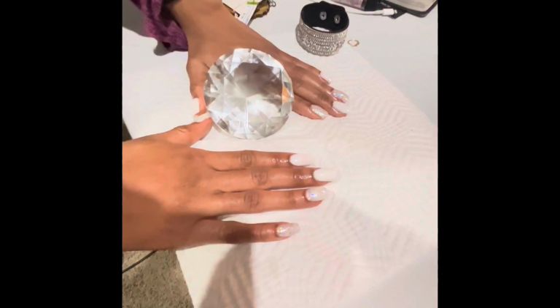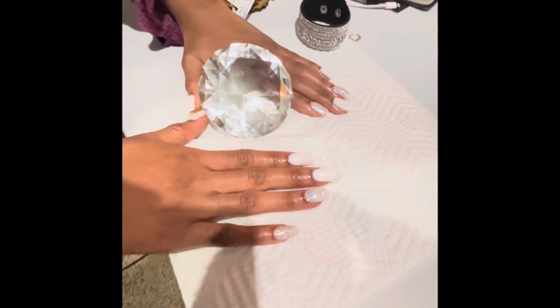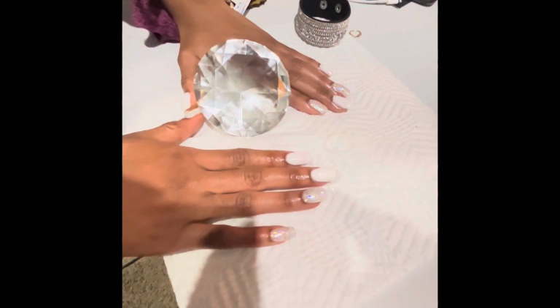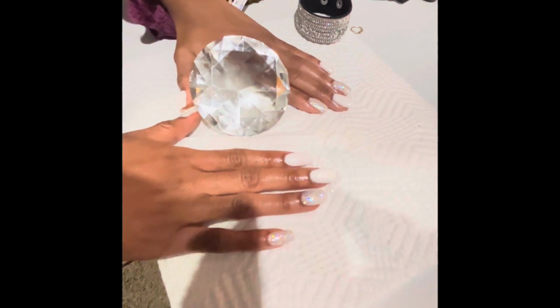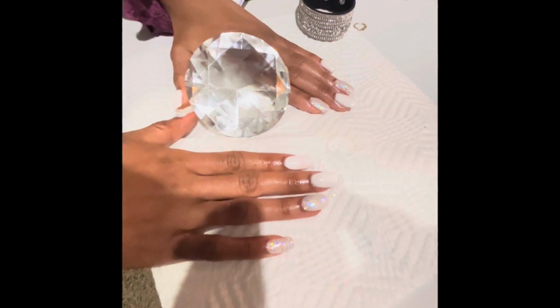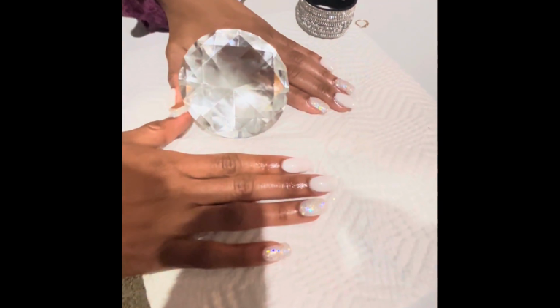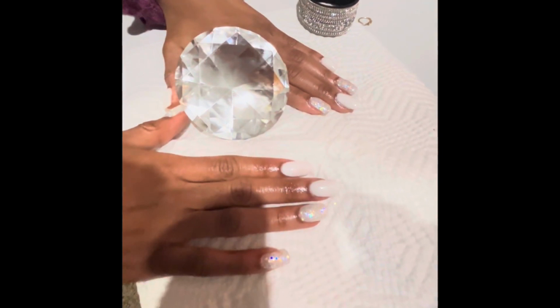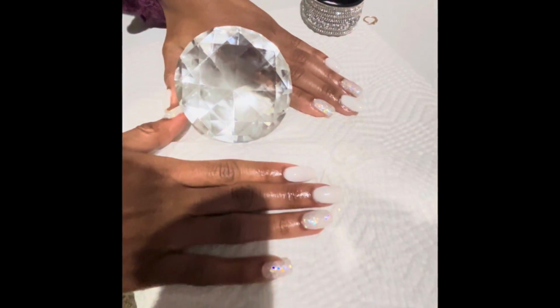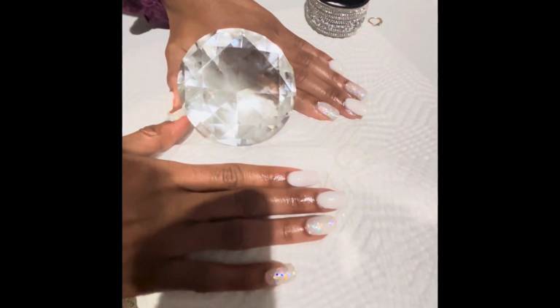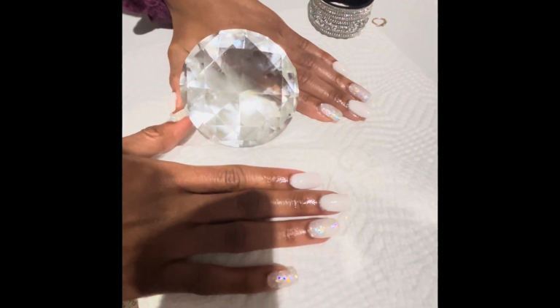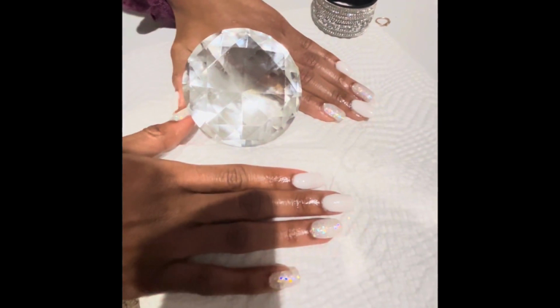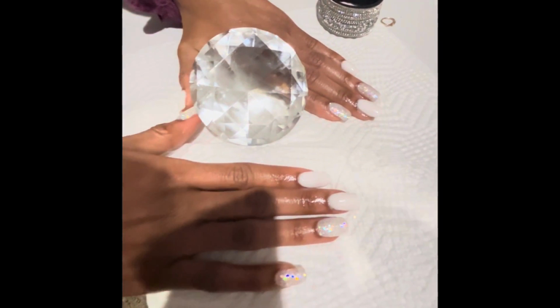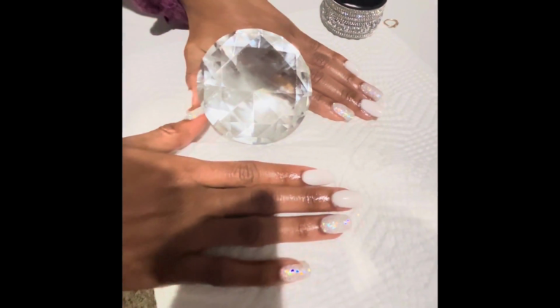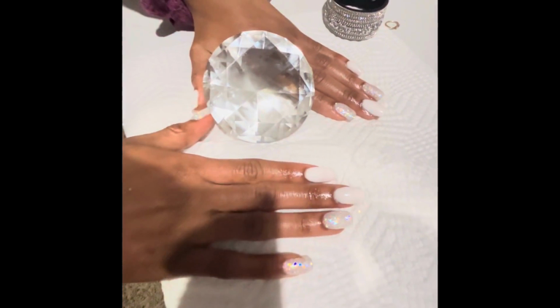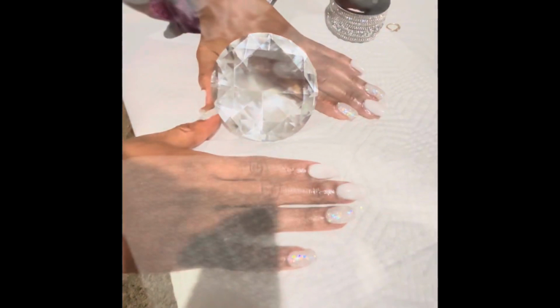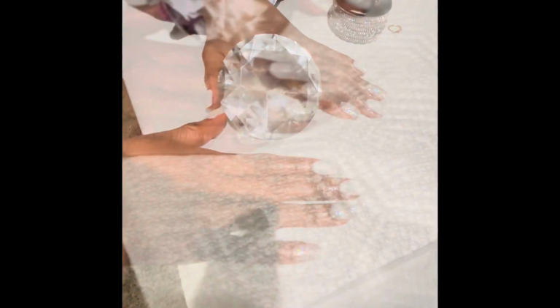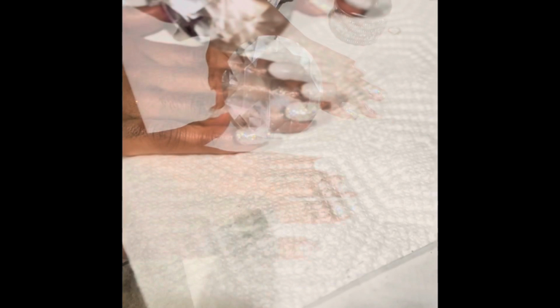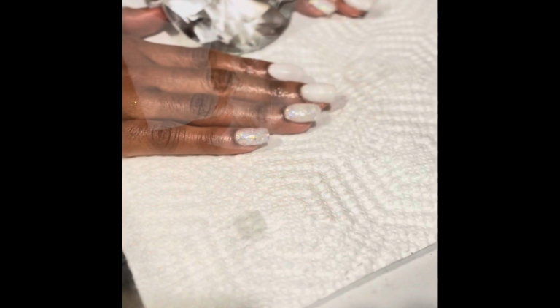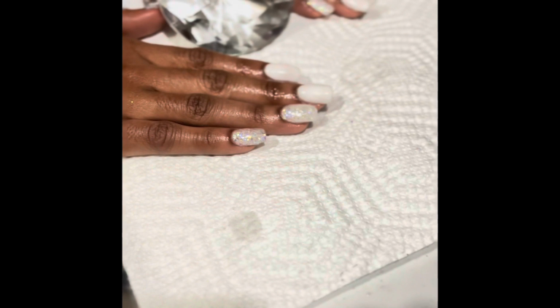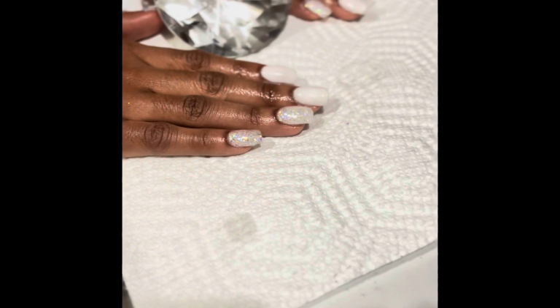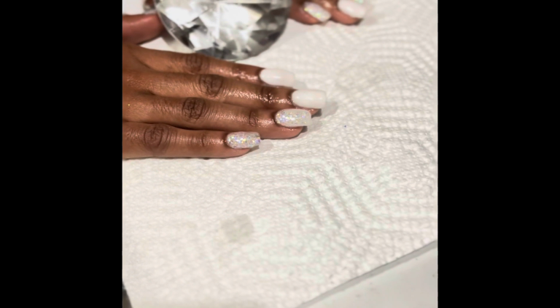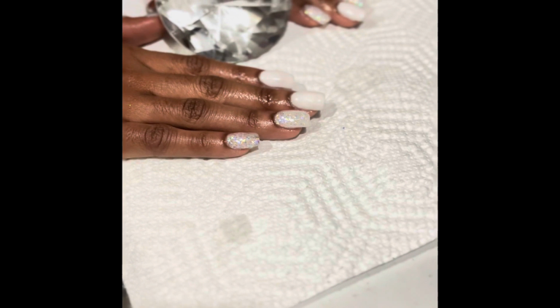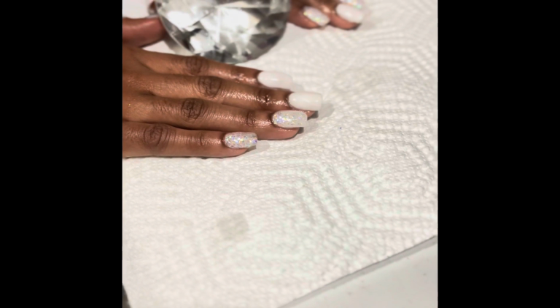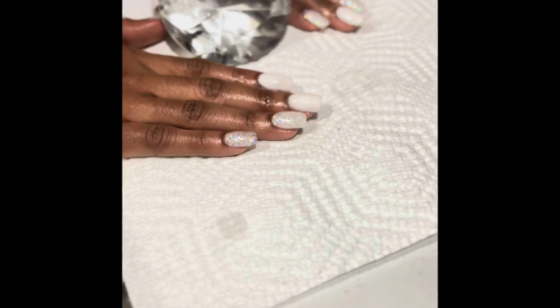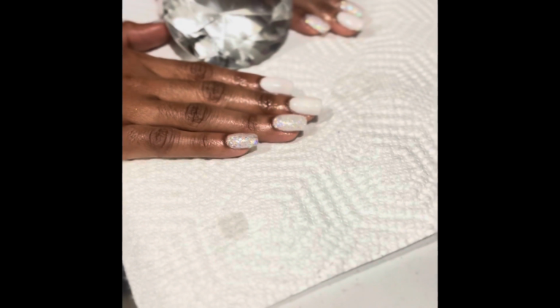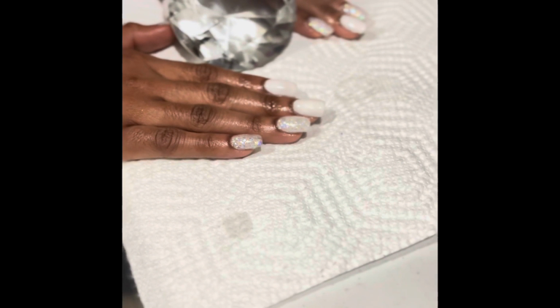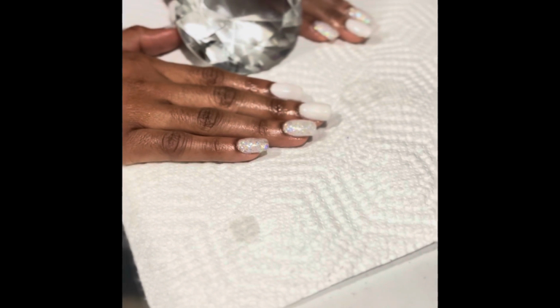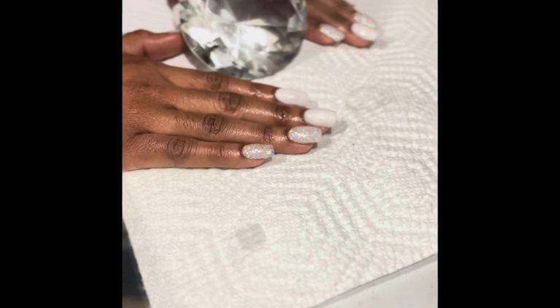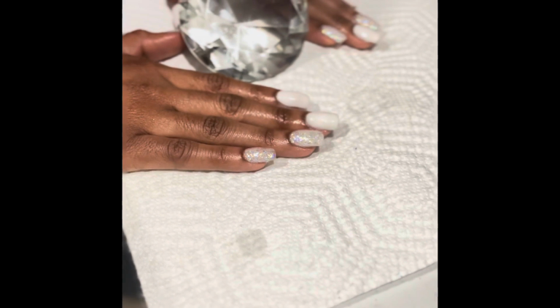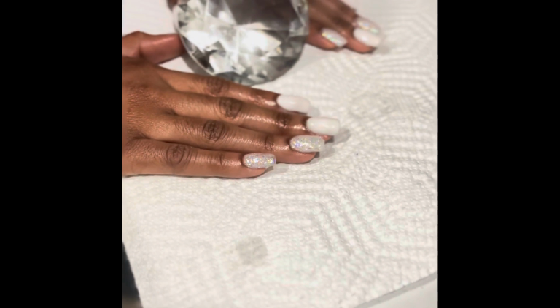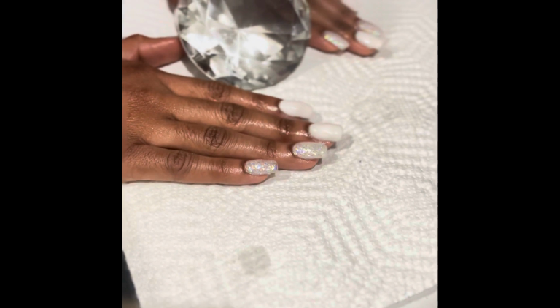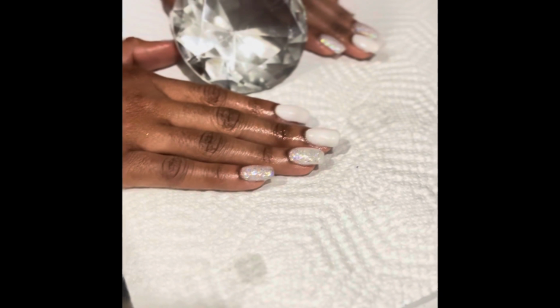Oh, it came out beautiful. It's a pearl white and iridescent glitter acrylic full set that I did on my daughter.